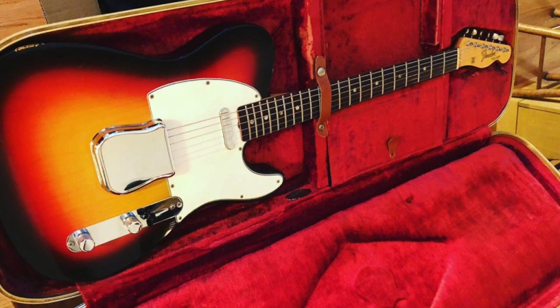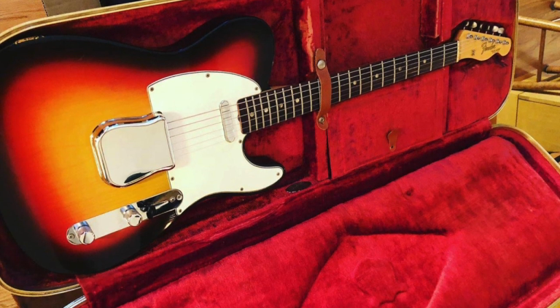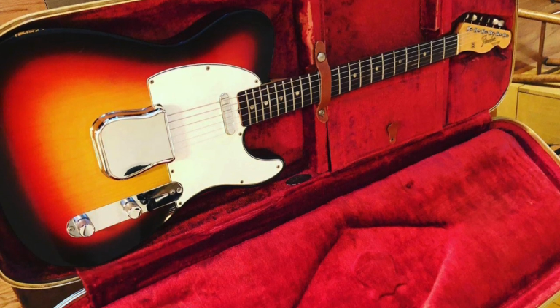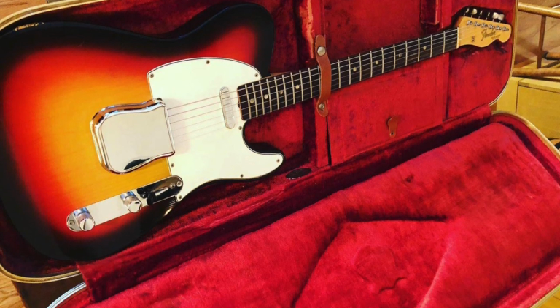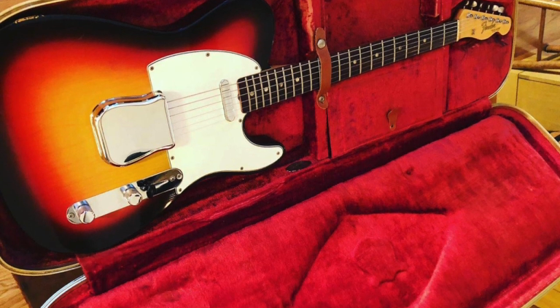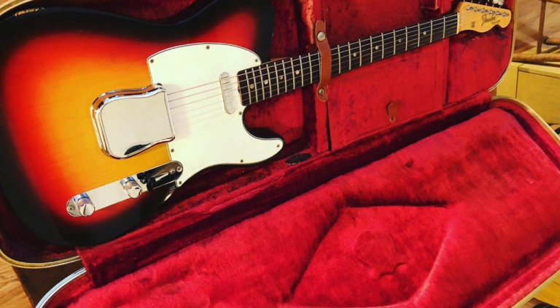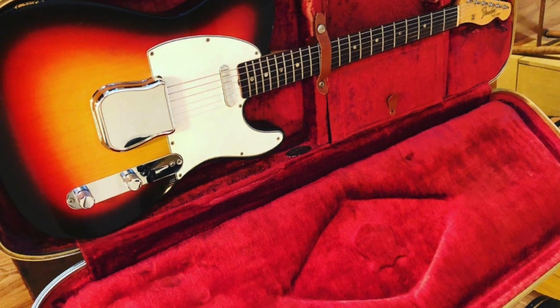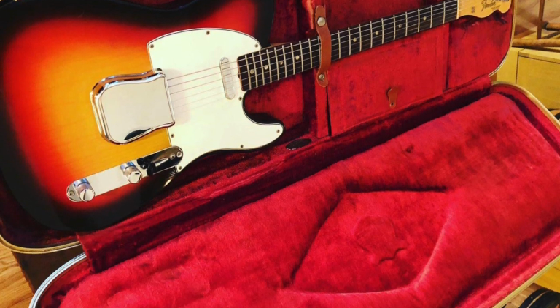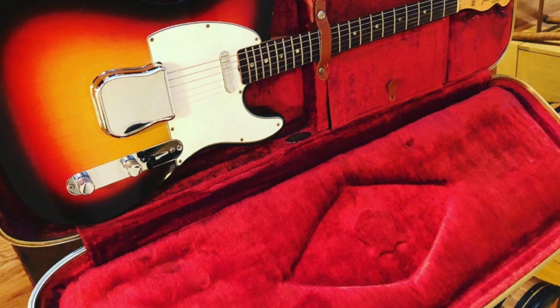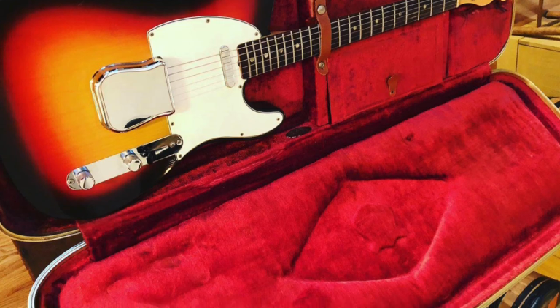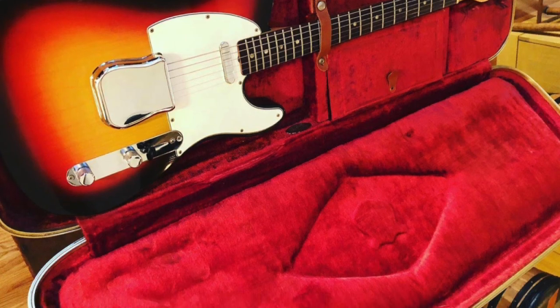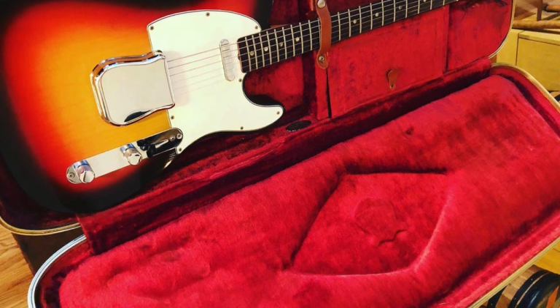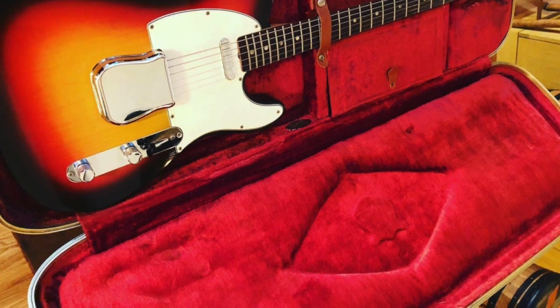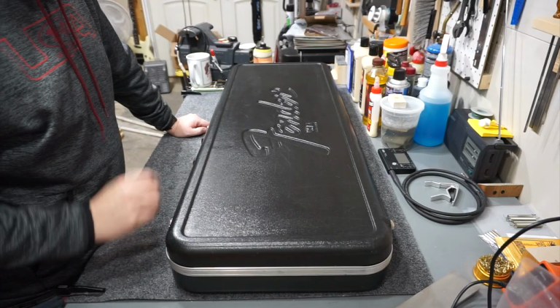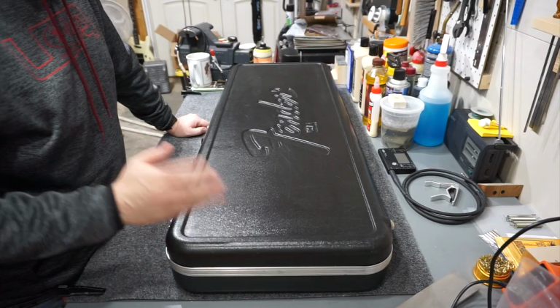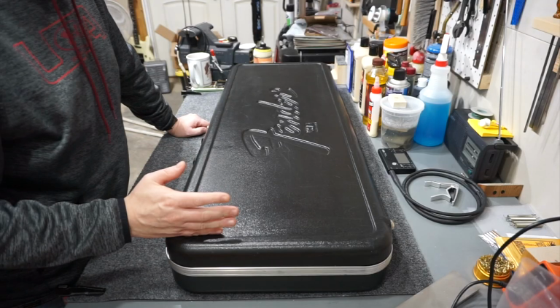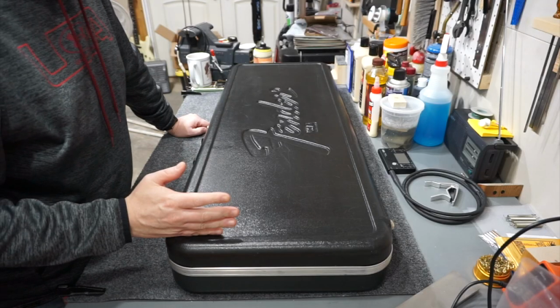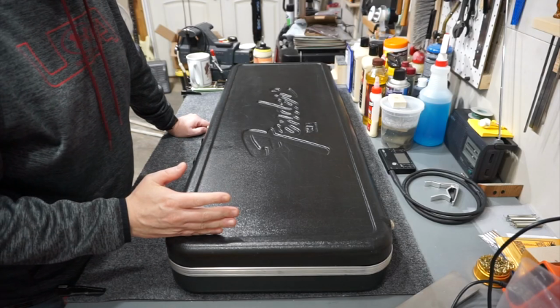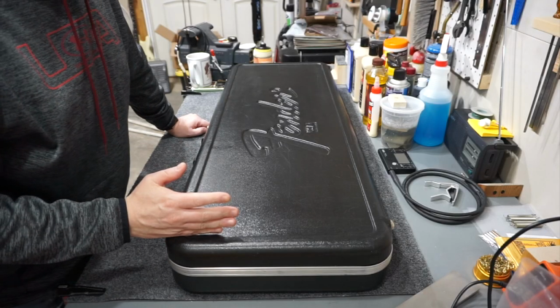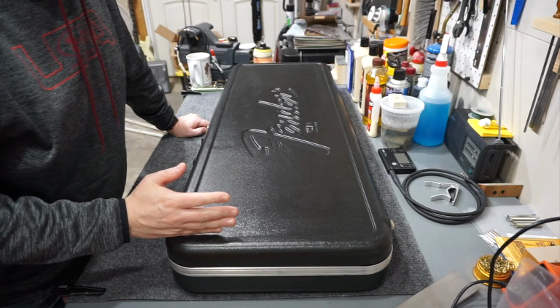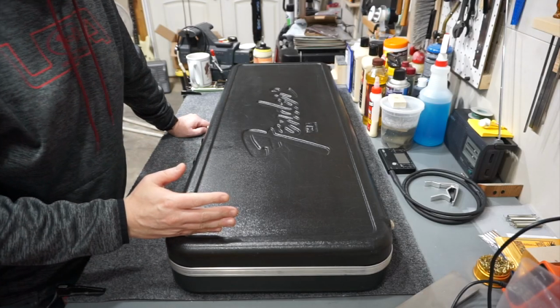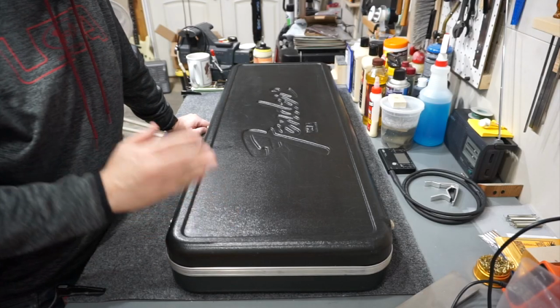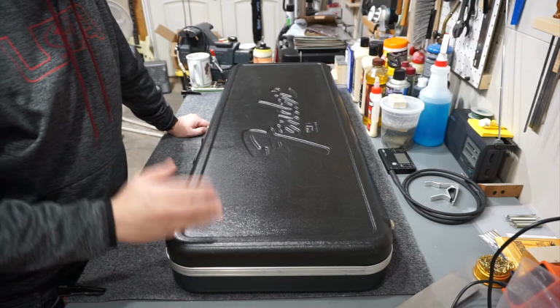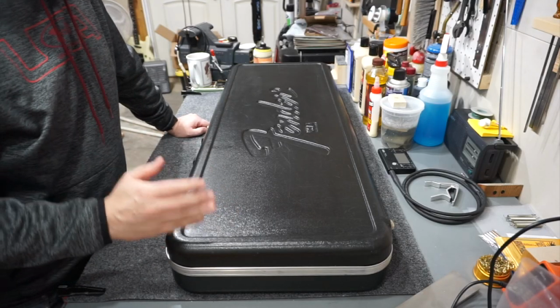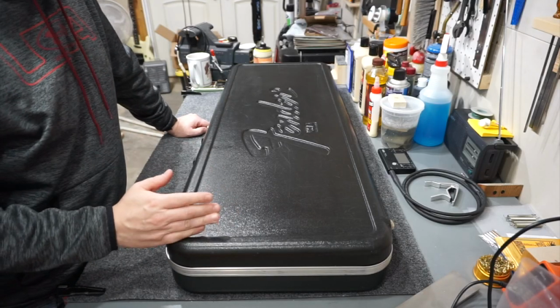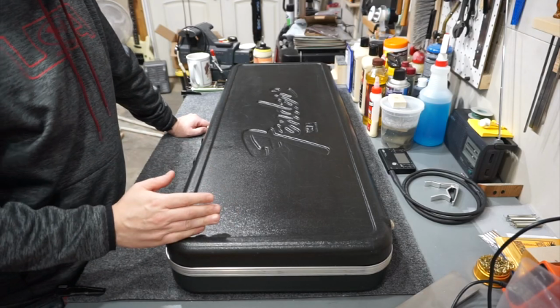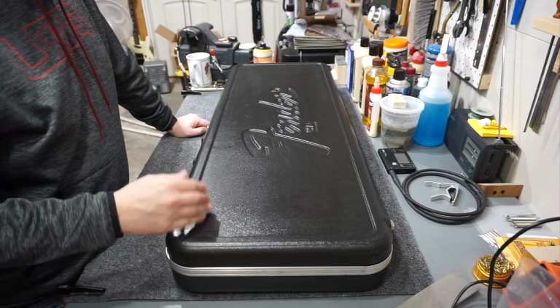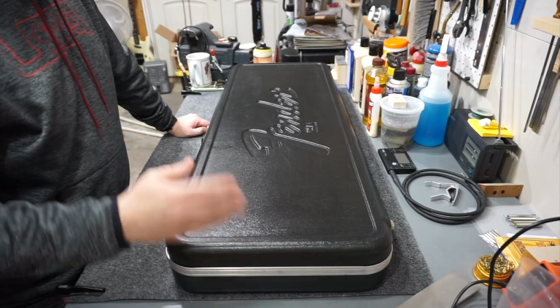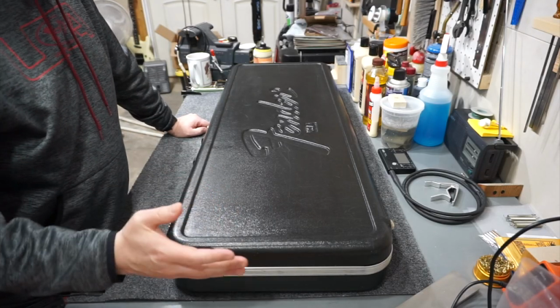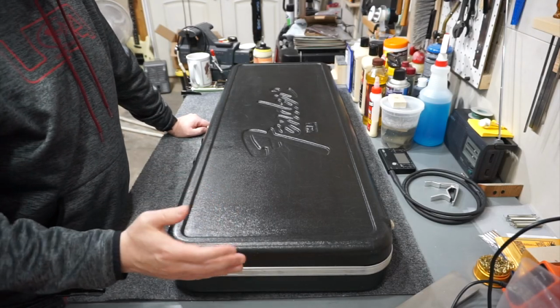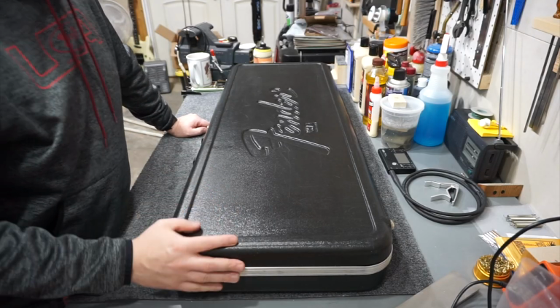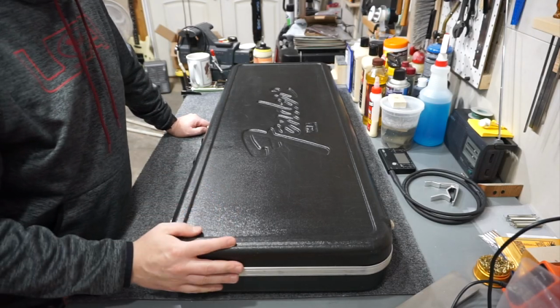Several posts online indicate that these early cases are mostly for Jaguars and Jazzmasters — generally offset-body guitars — but I've seen some Telecasters and Strats in them as well.